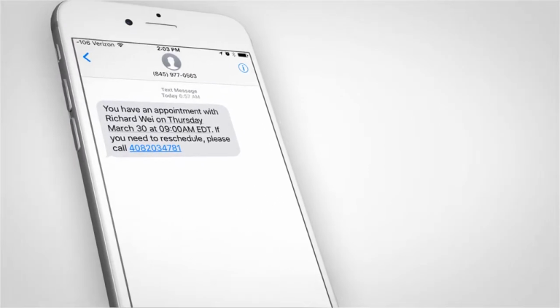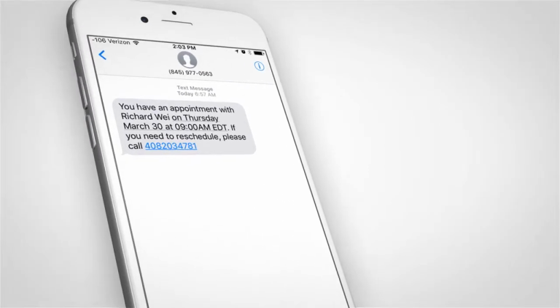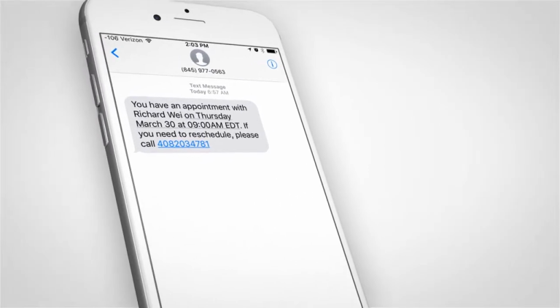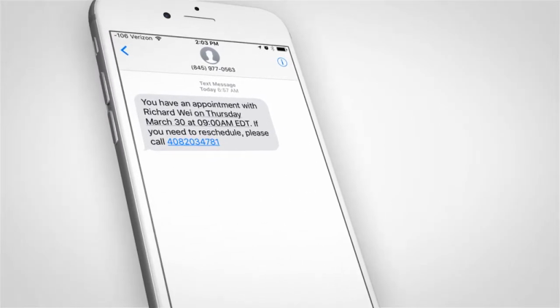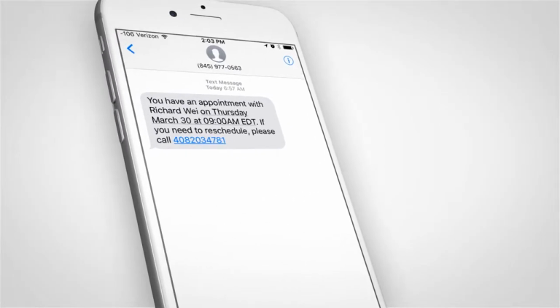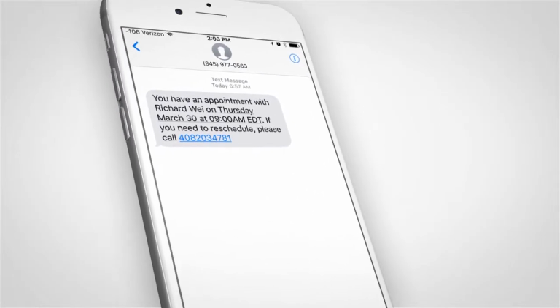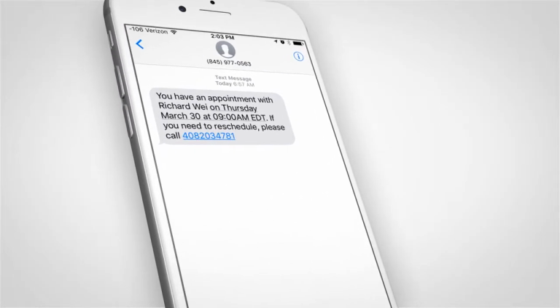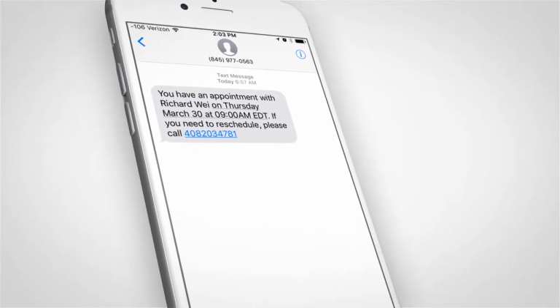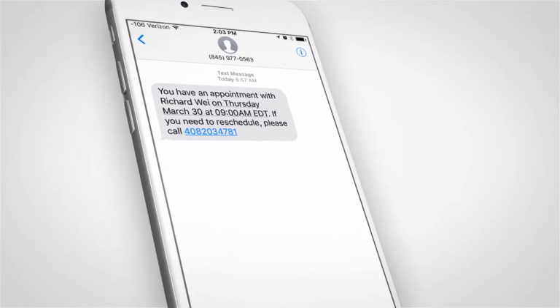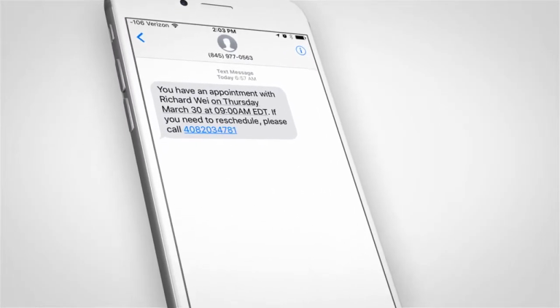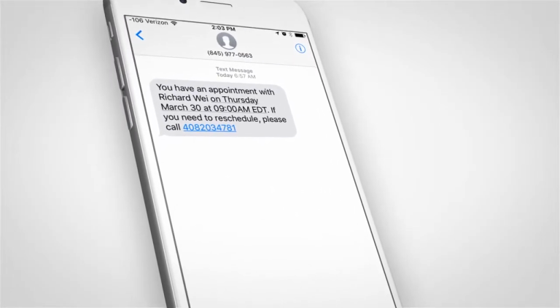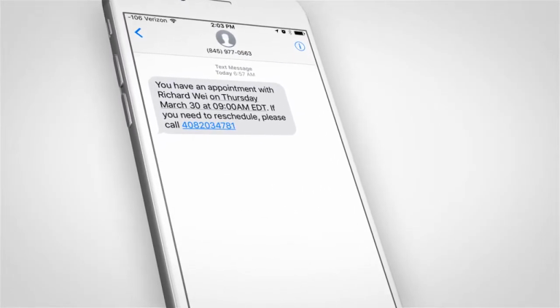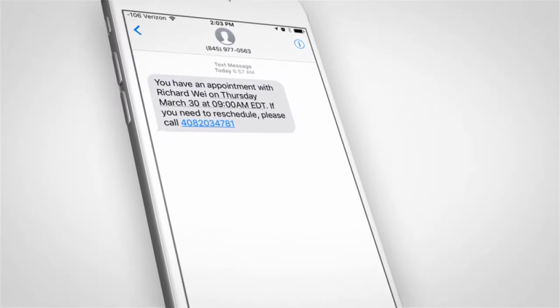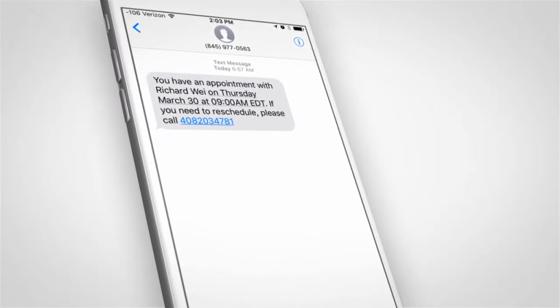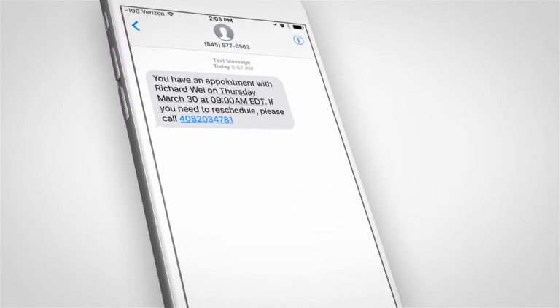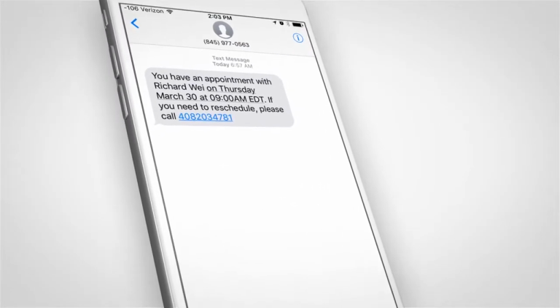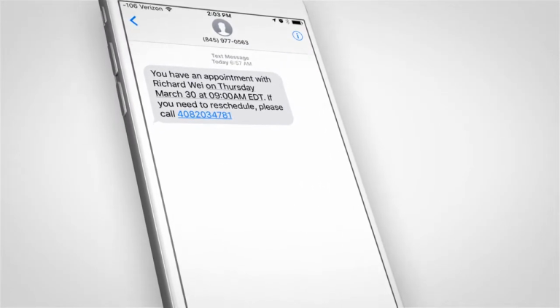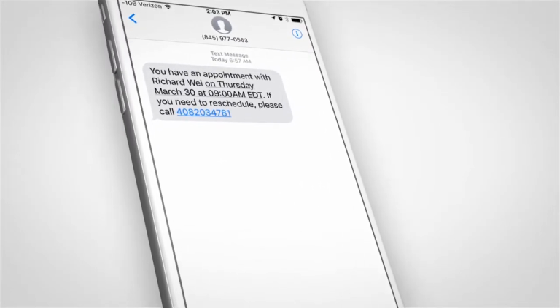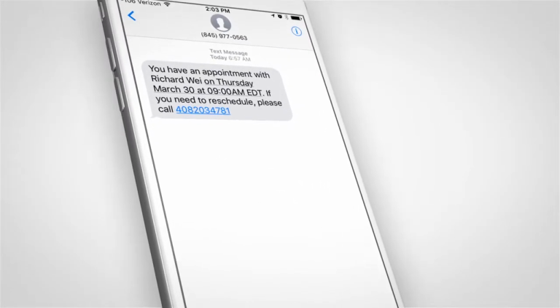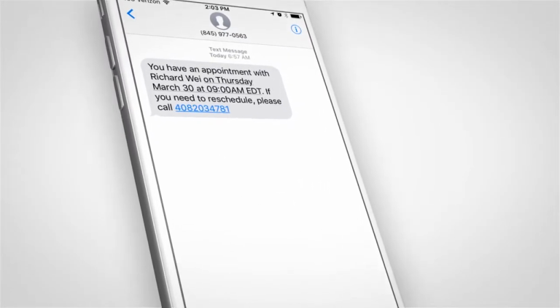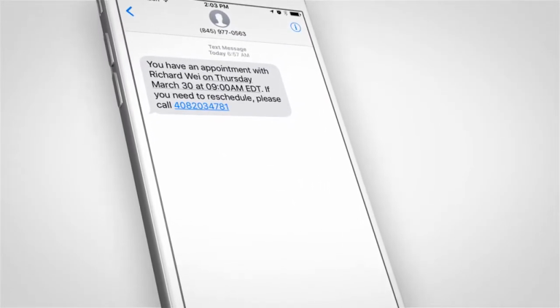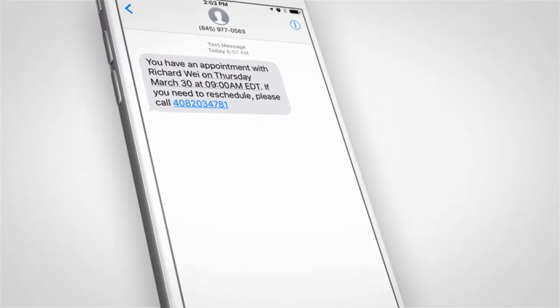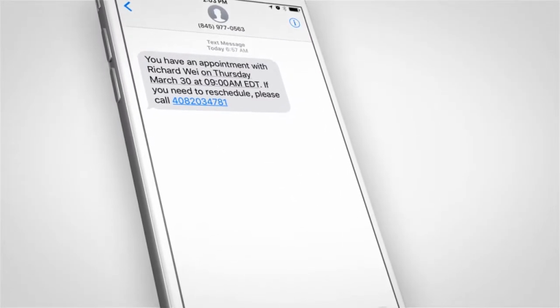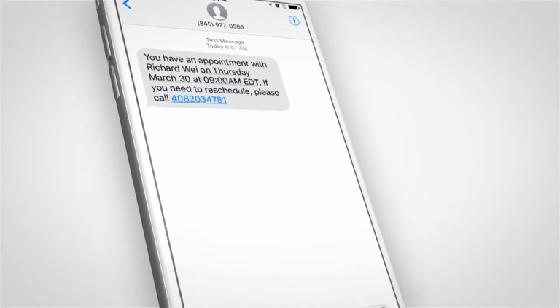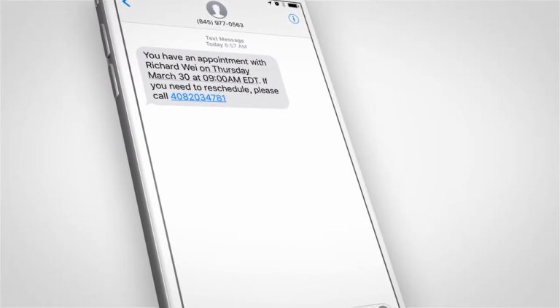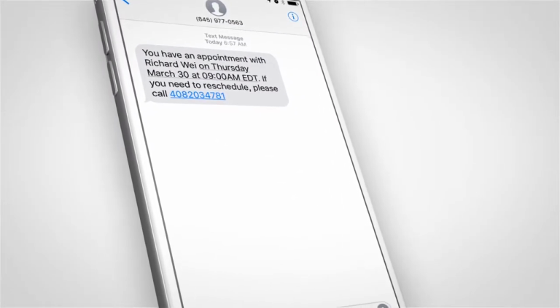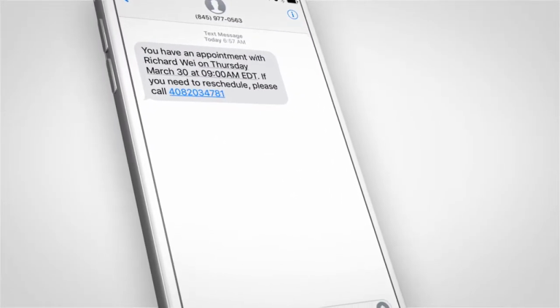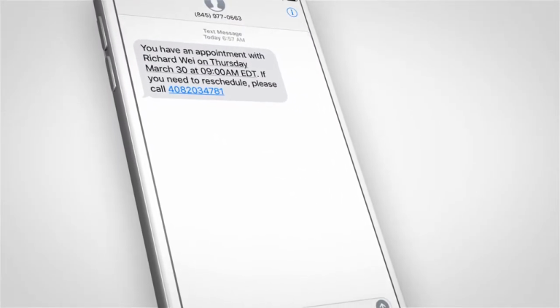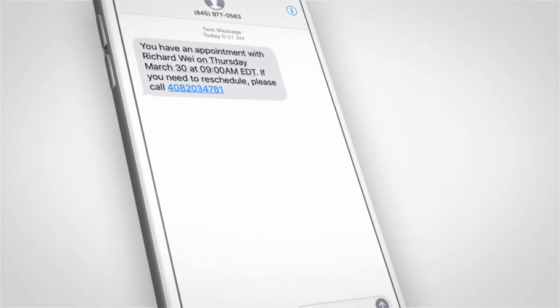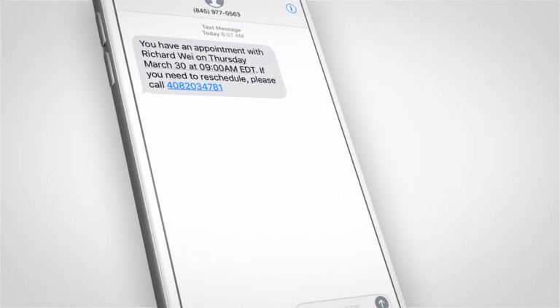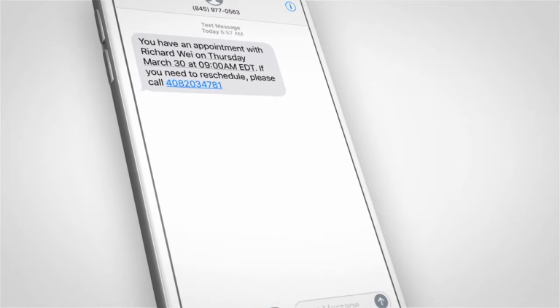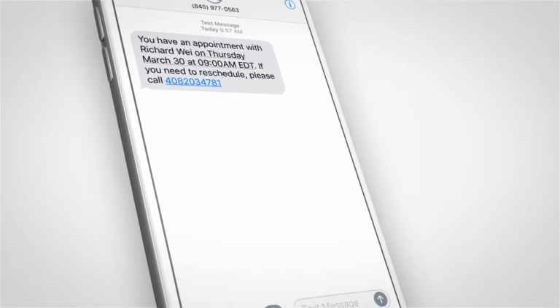Patients in turn can confirm via phone and email, which automatically updates their appointment.